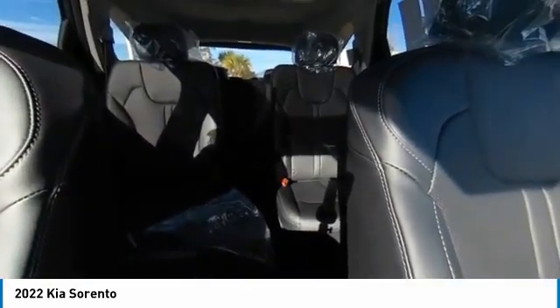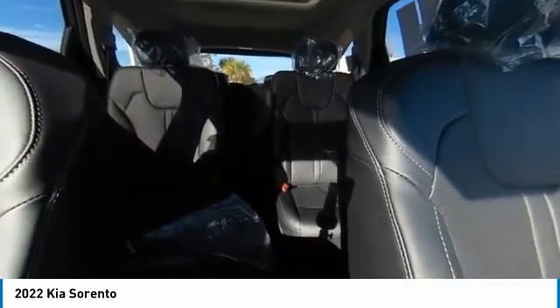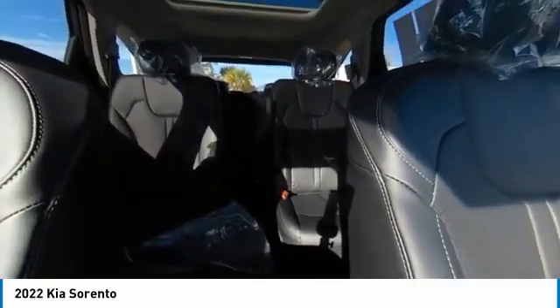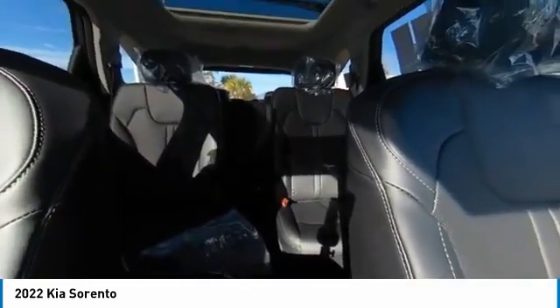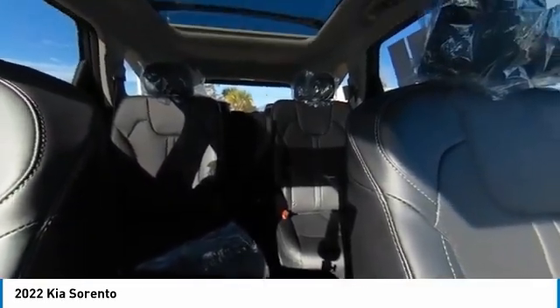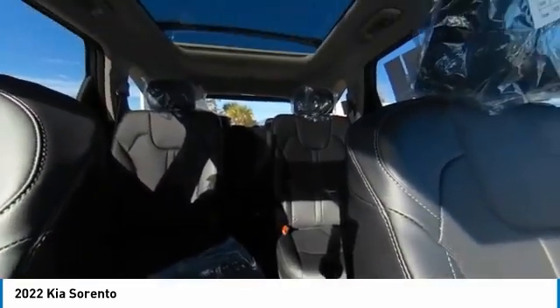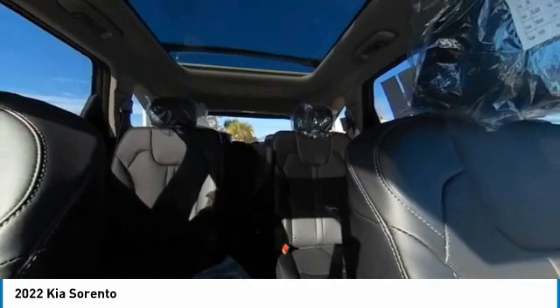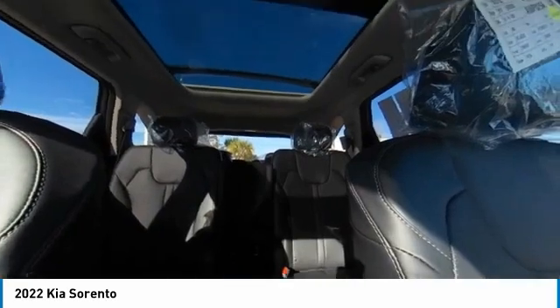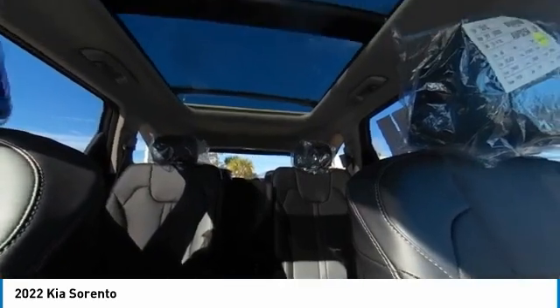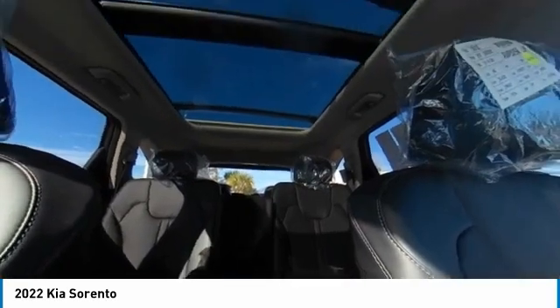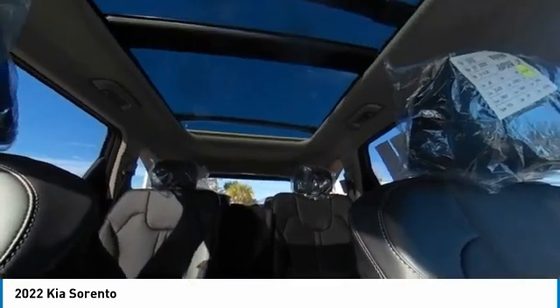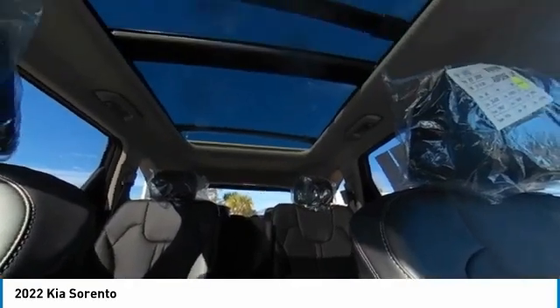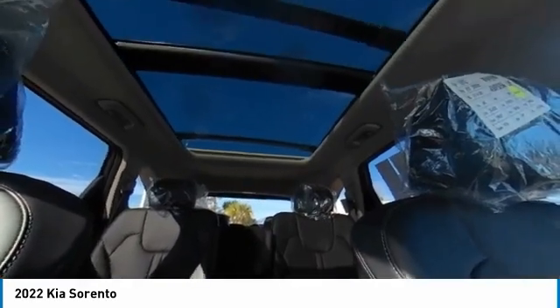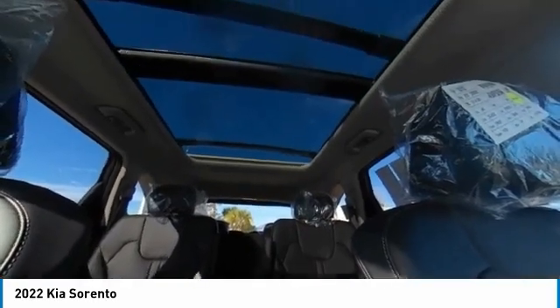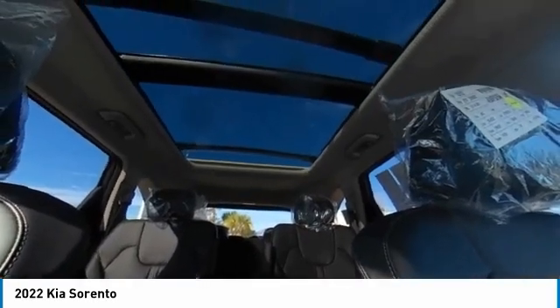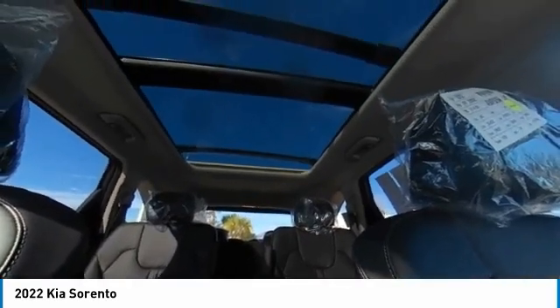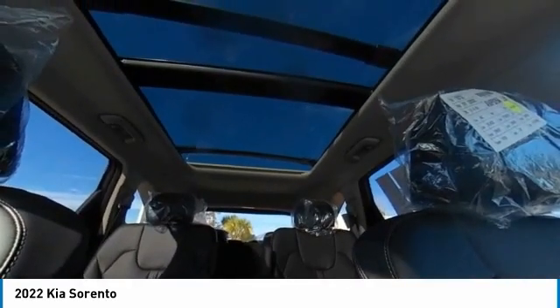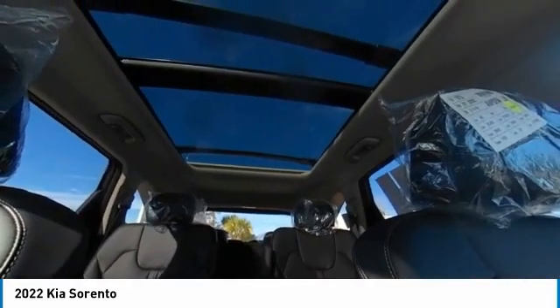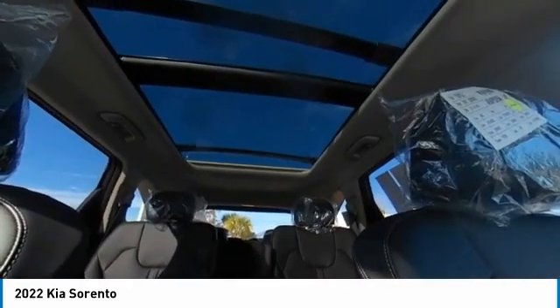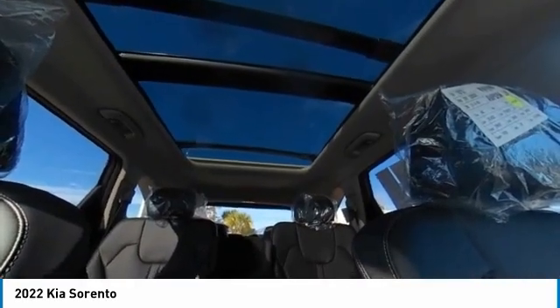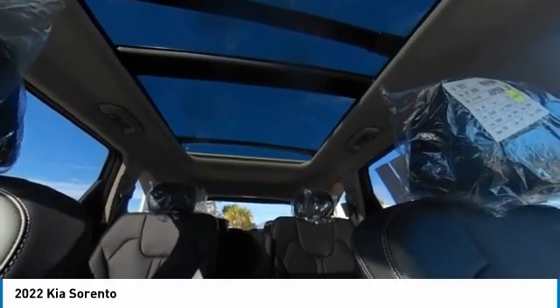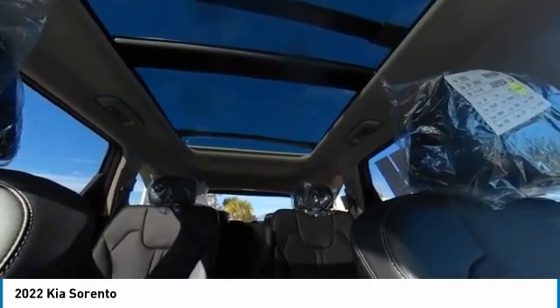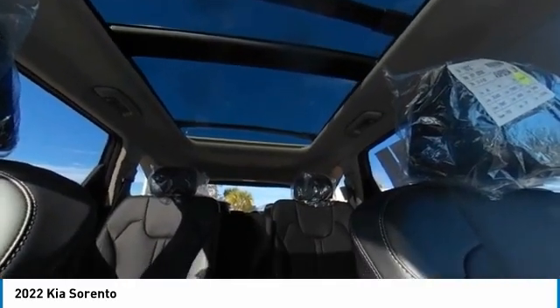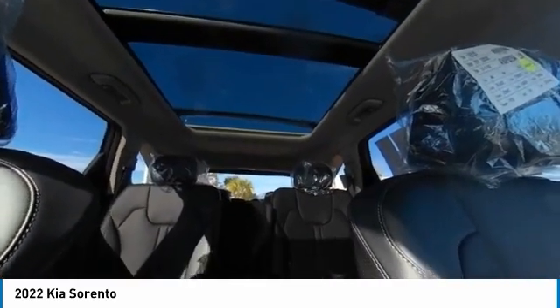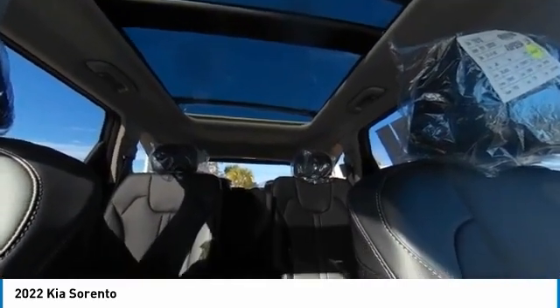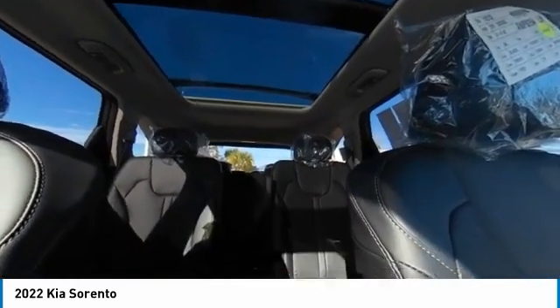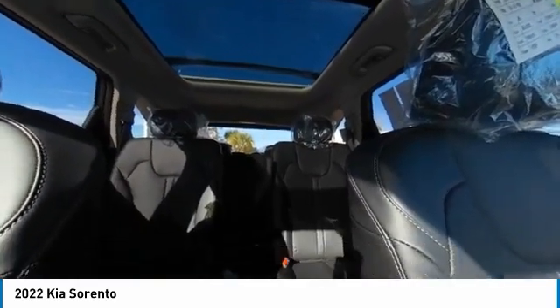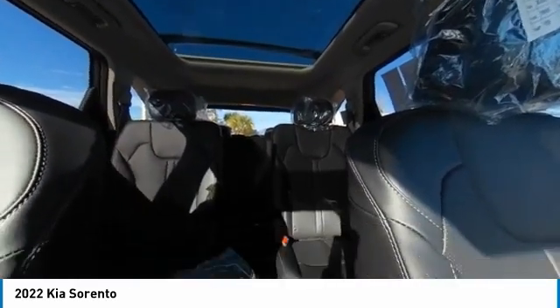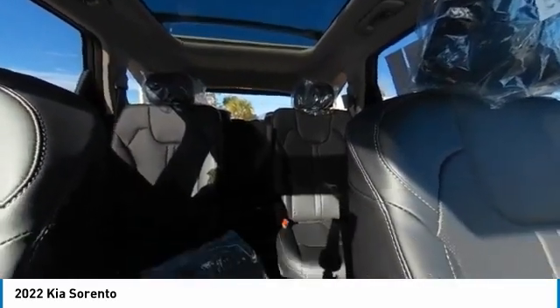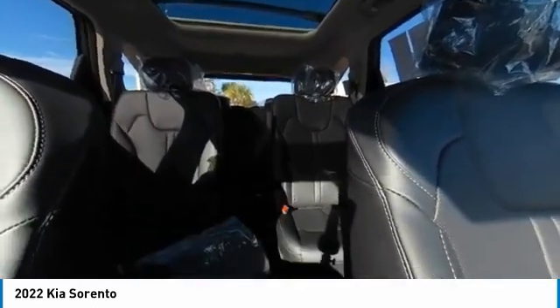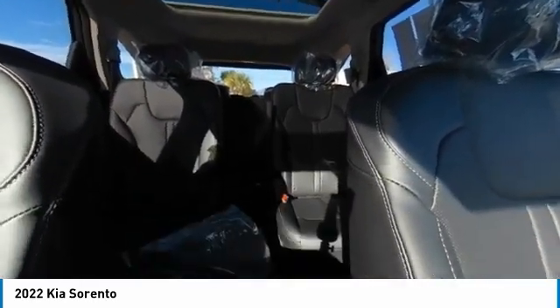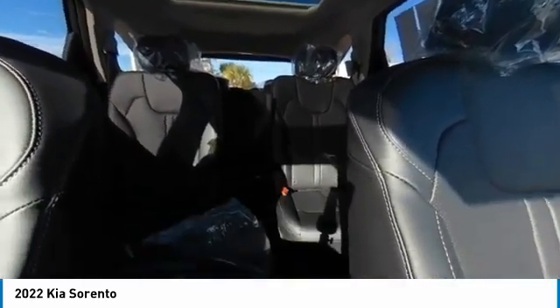Power liftgate, traction control, stability control, remote engine start, lane departure warning.